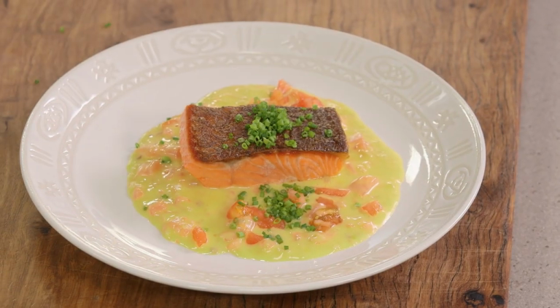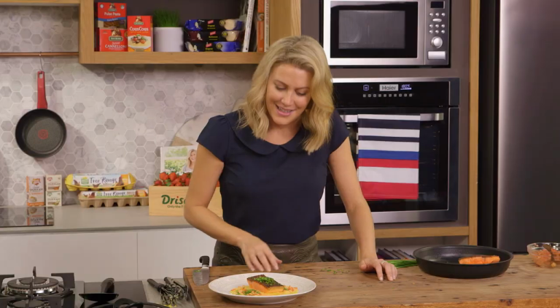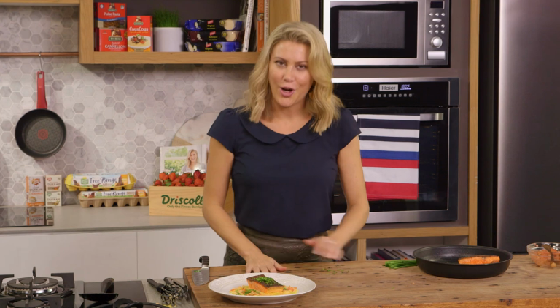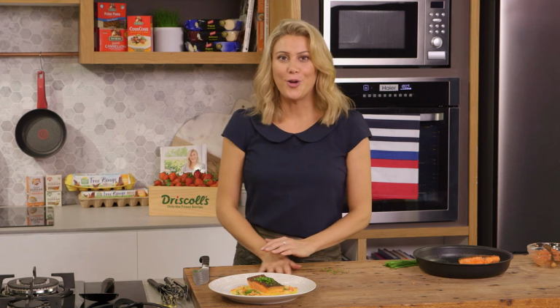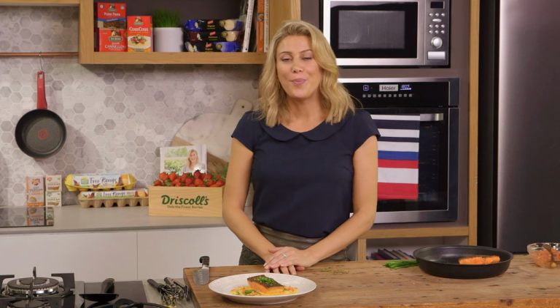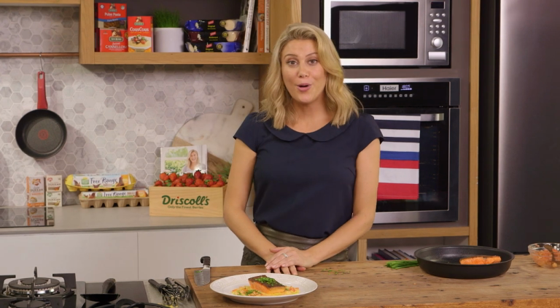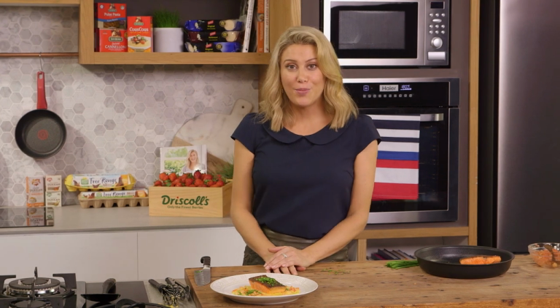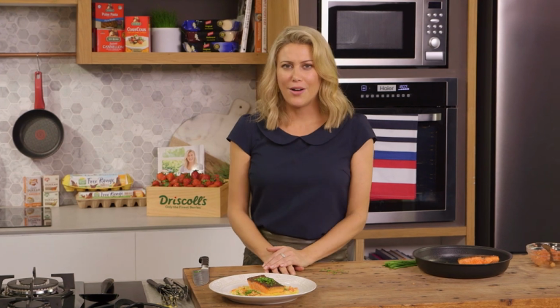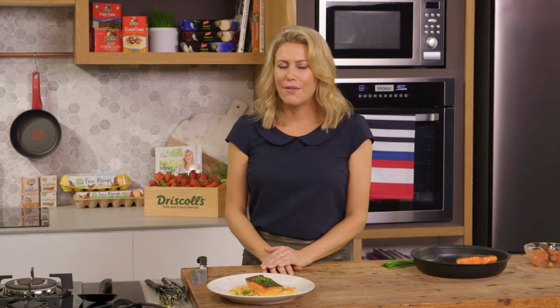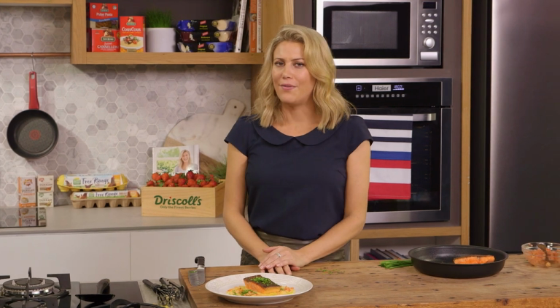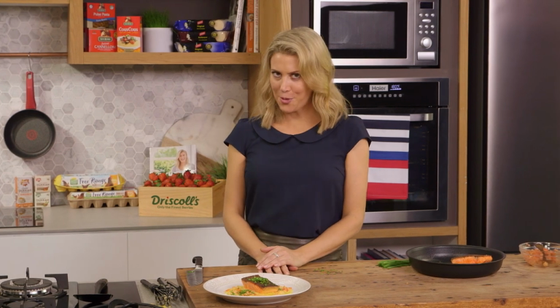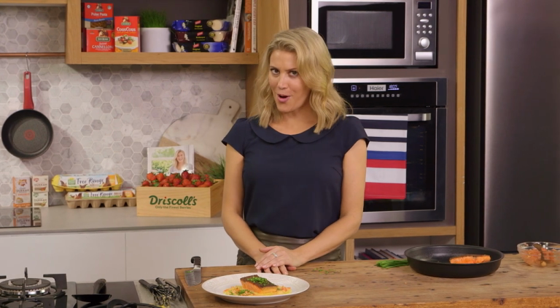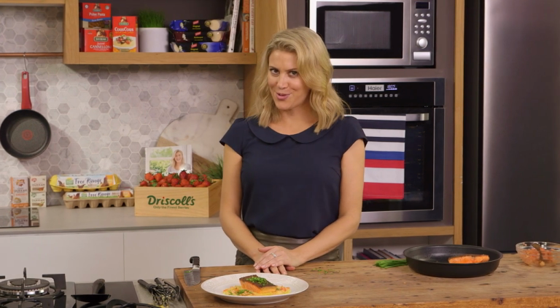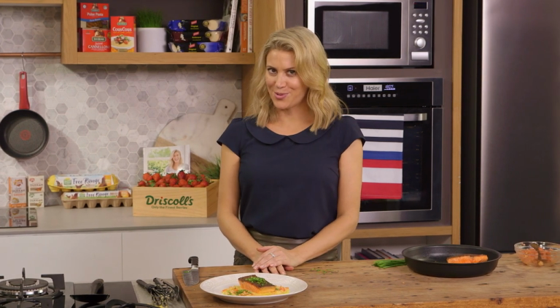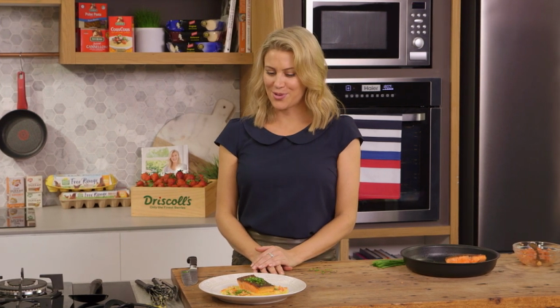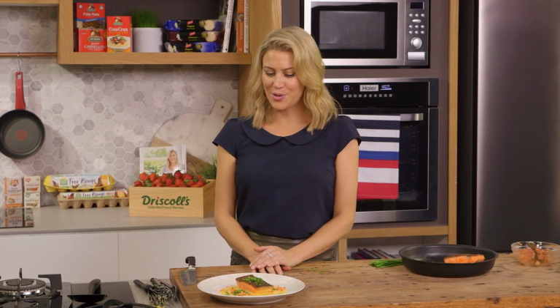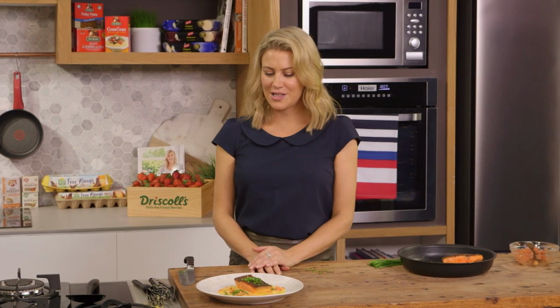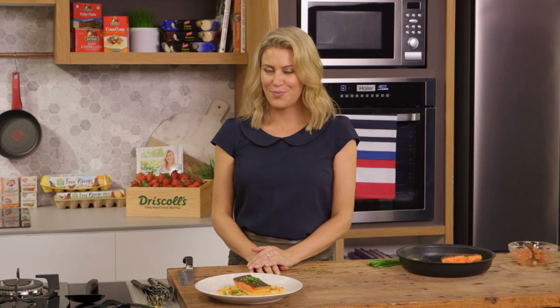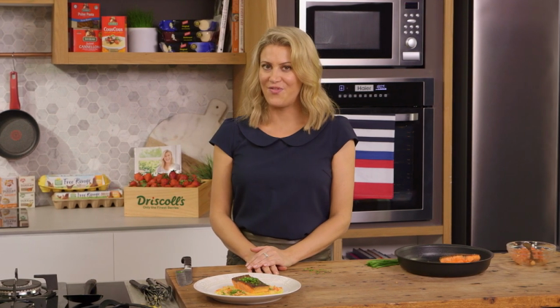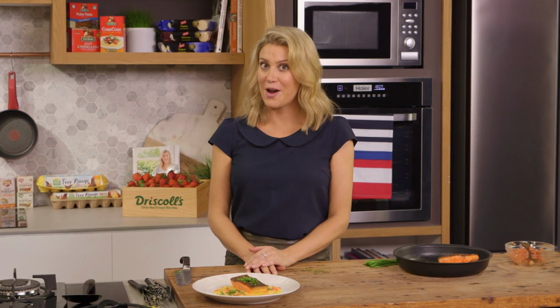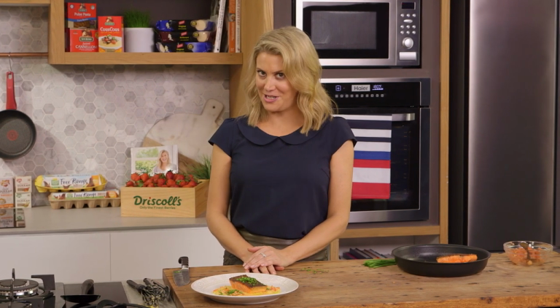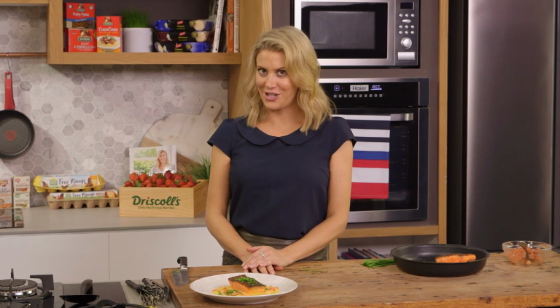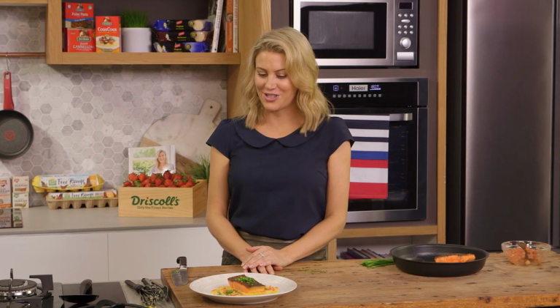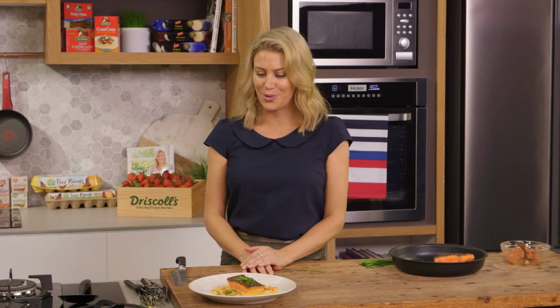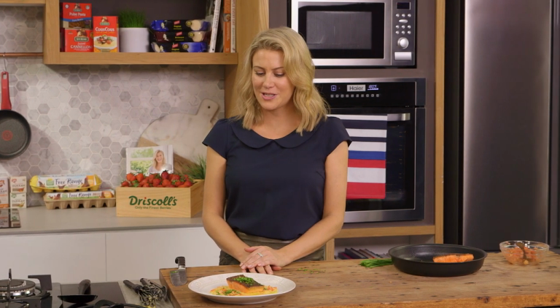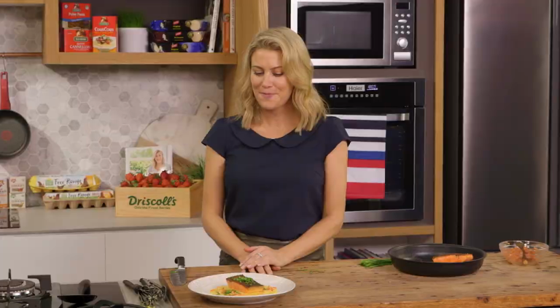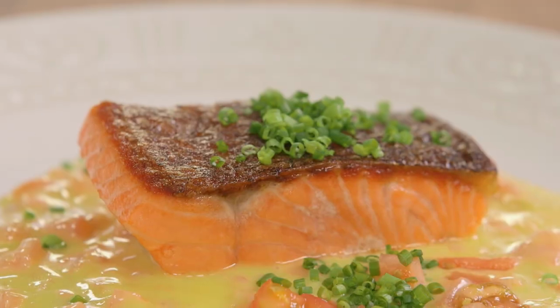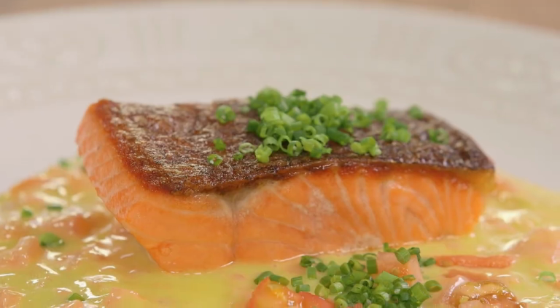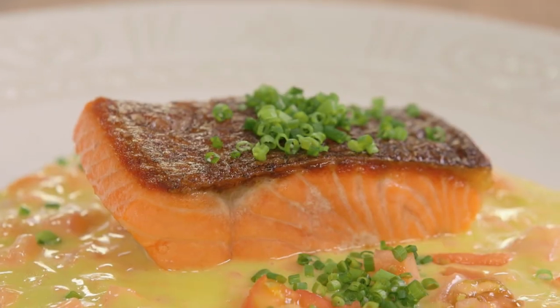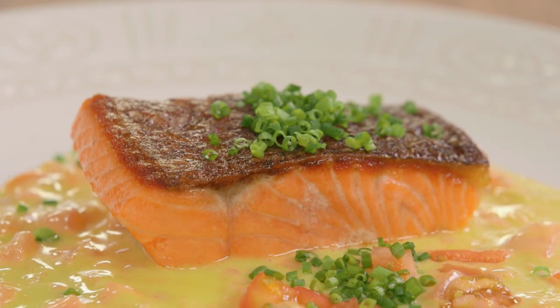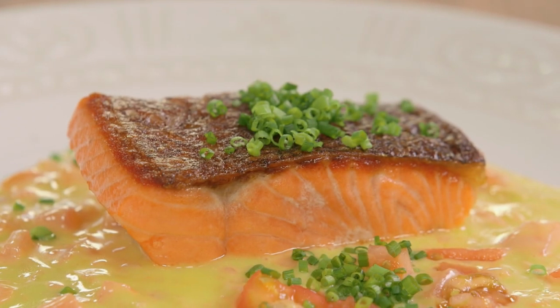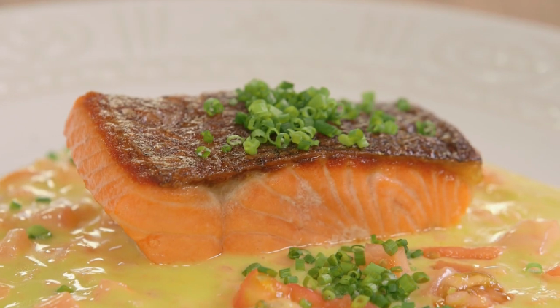Beurre blanc — very old school sauce, very delicious sauce. Like my dad would say, people would pay good money for that in a restaurant.